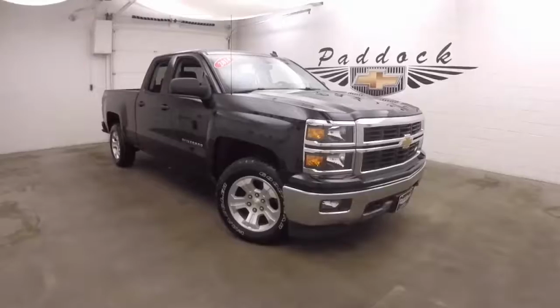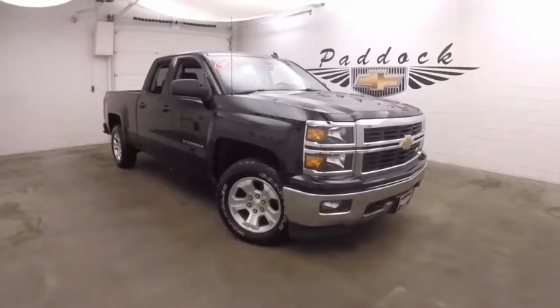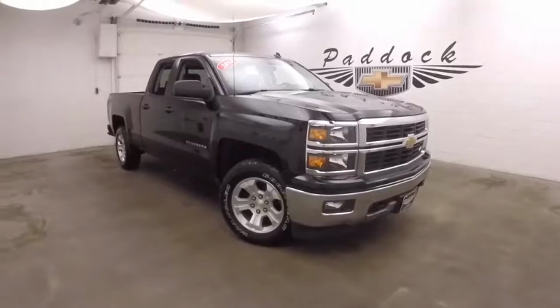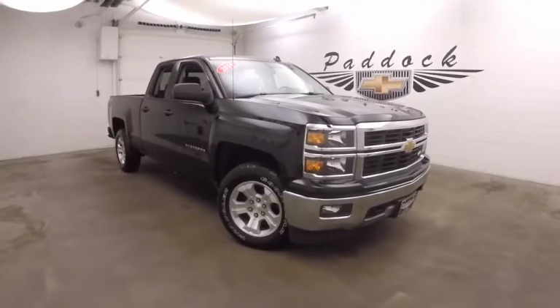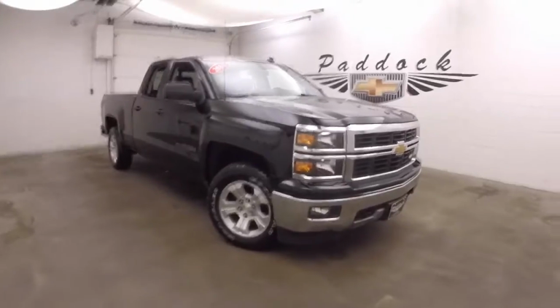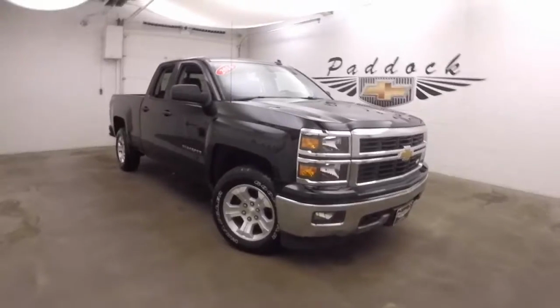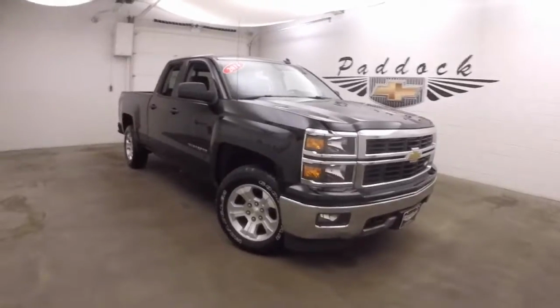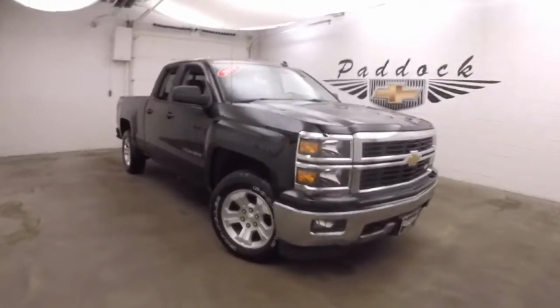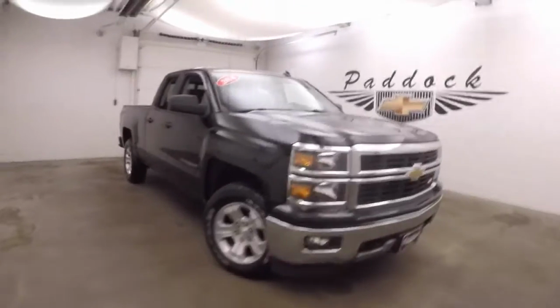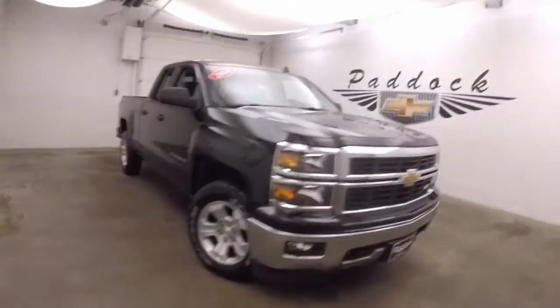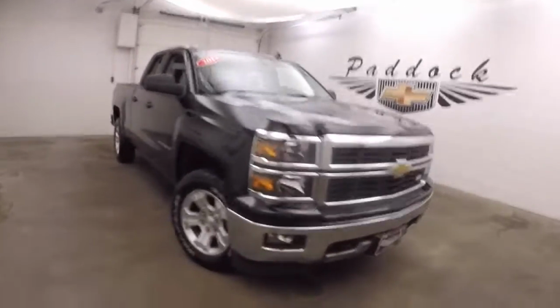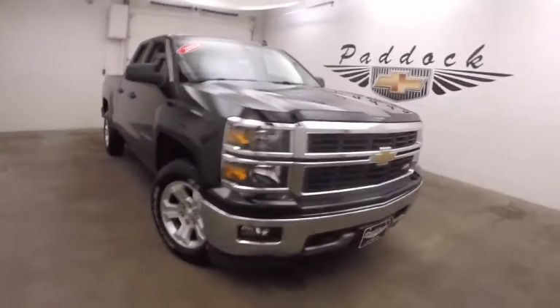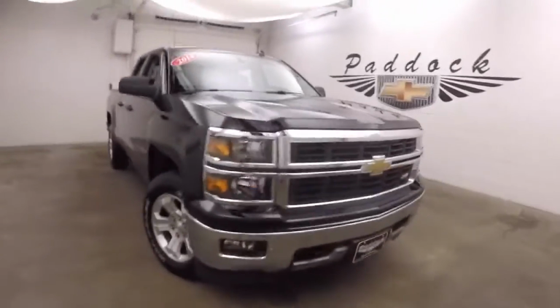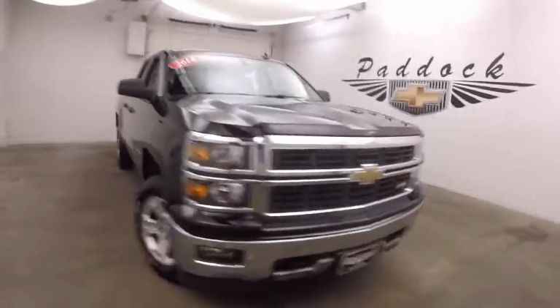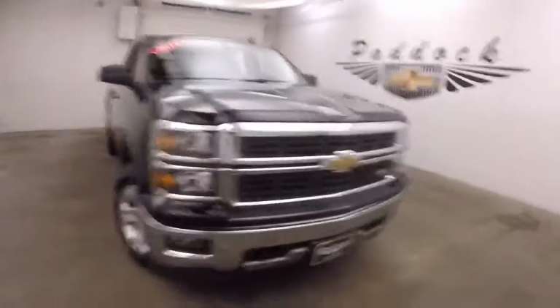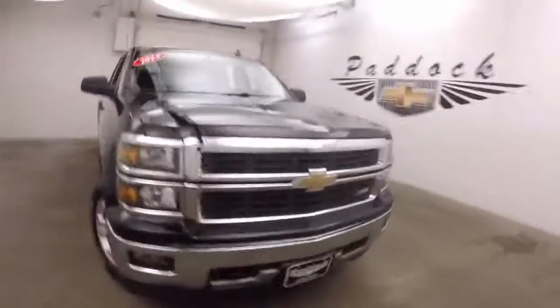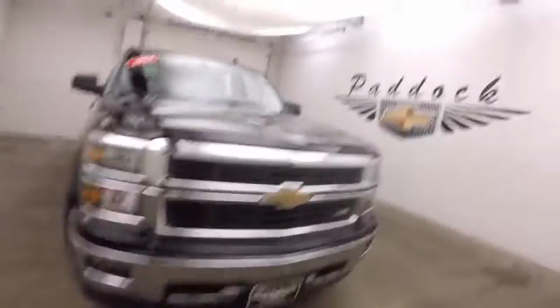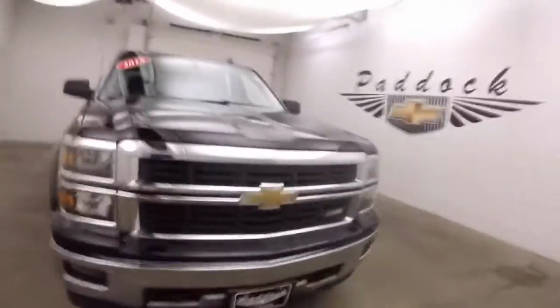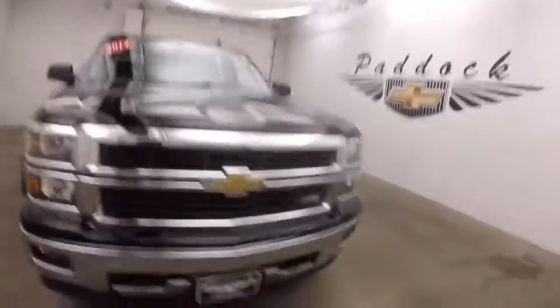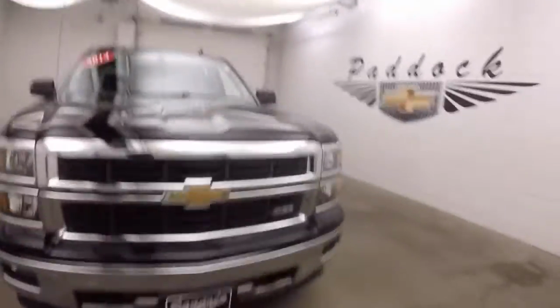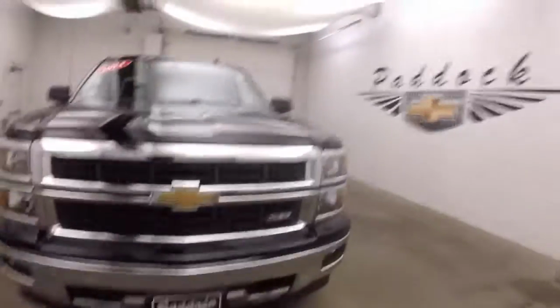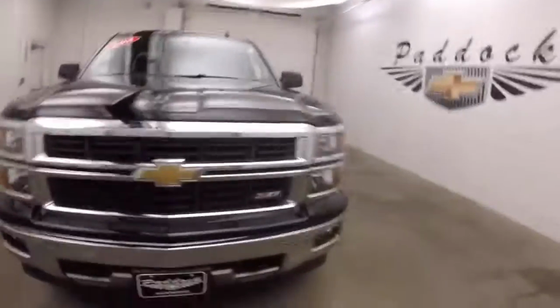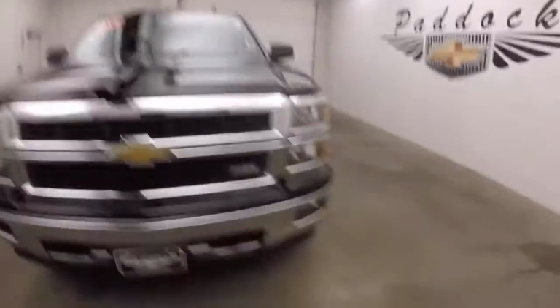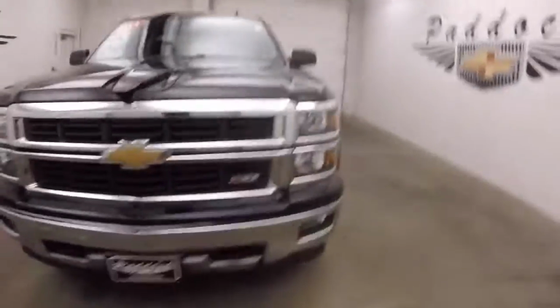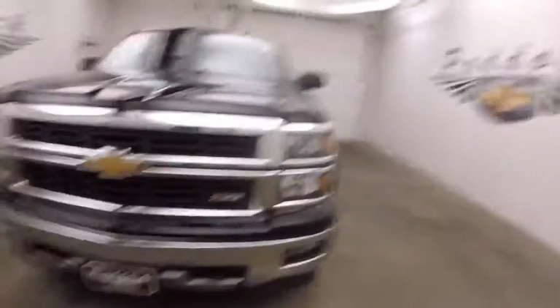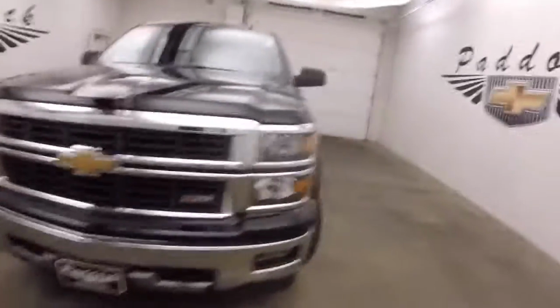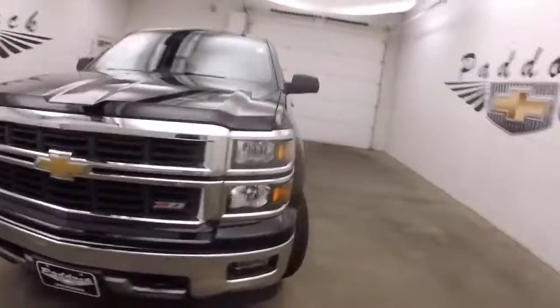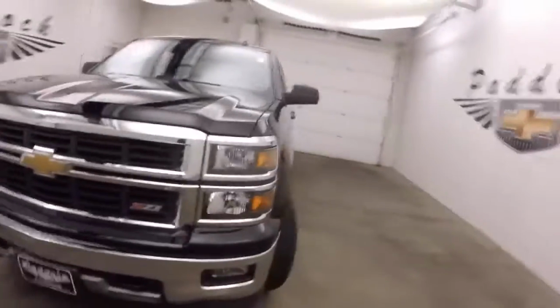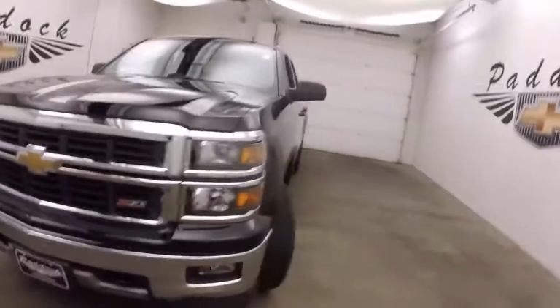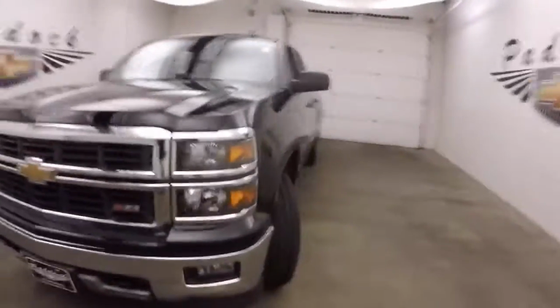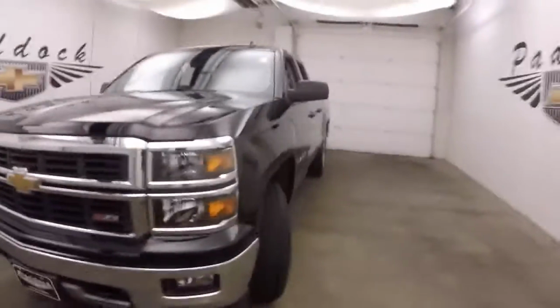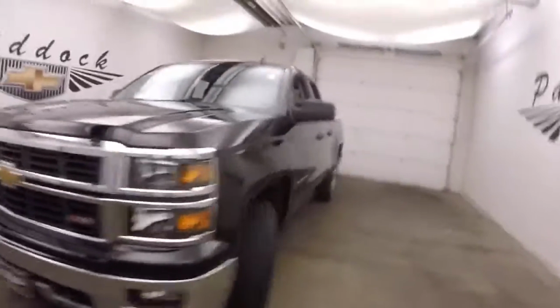This is a 2014 Chevy Silverado. This is a Z71 off-road package.